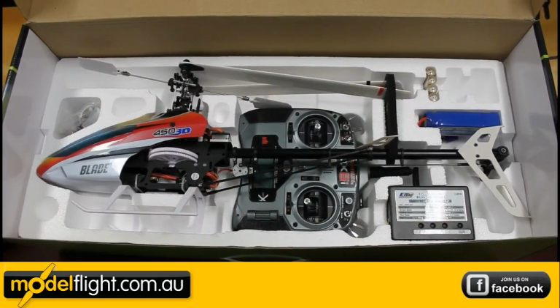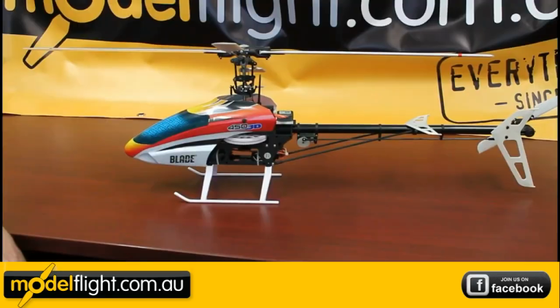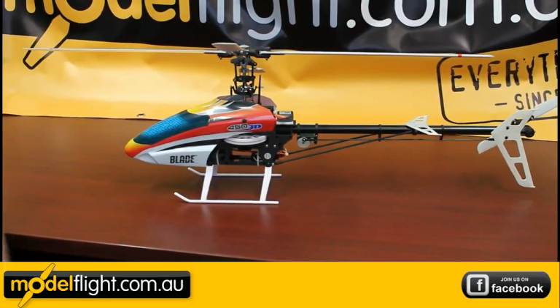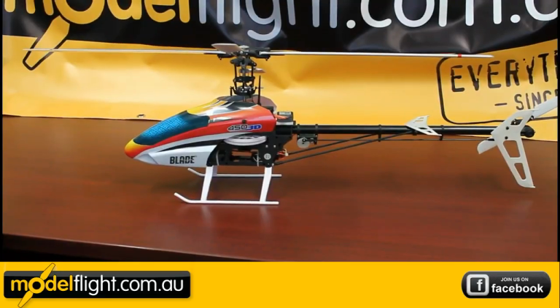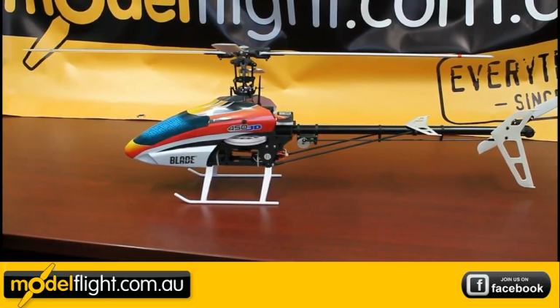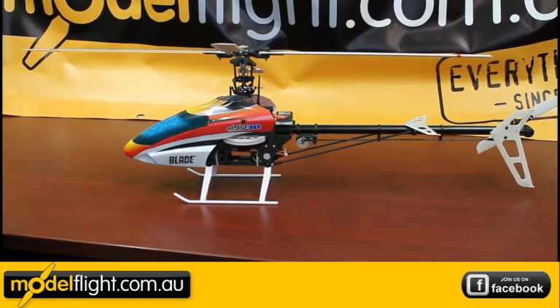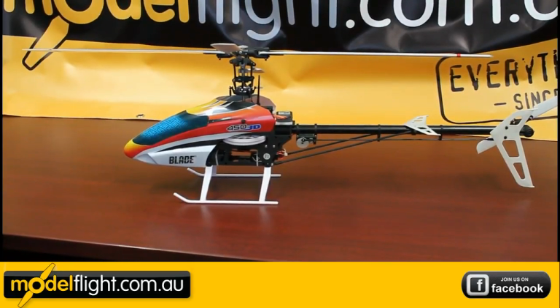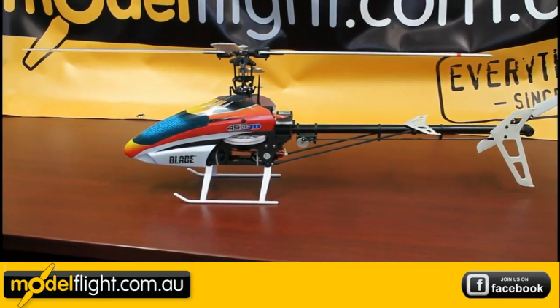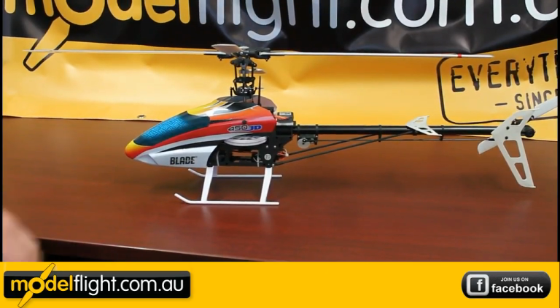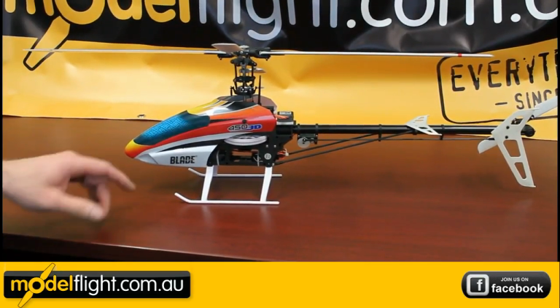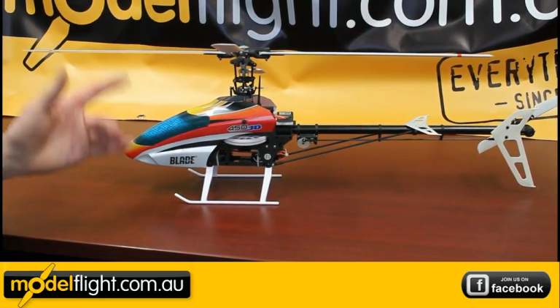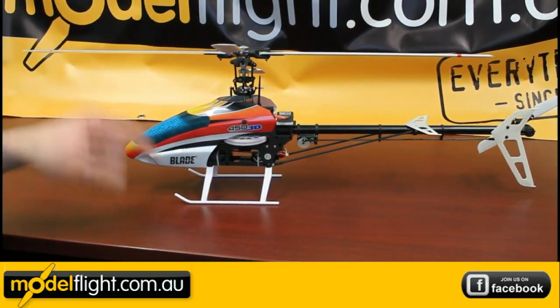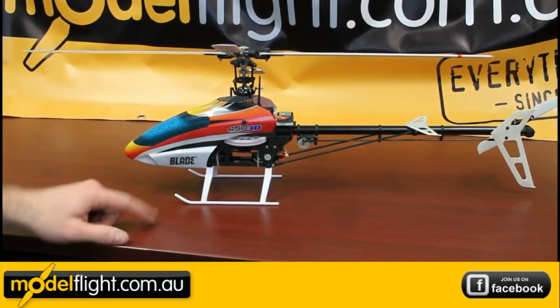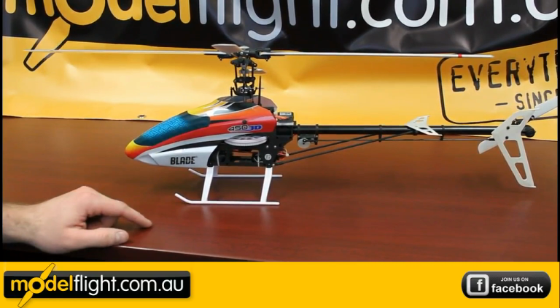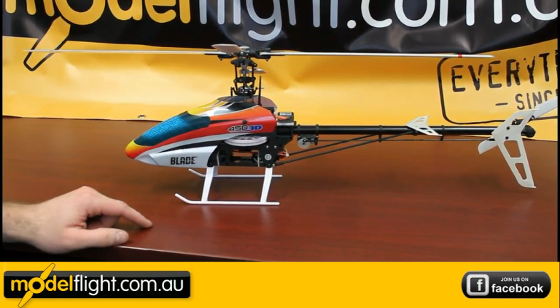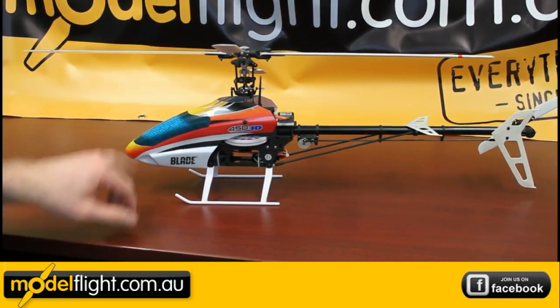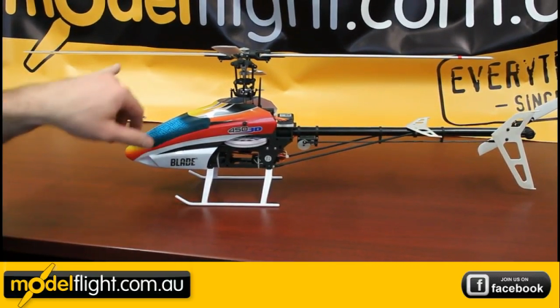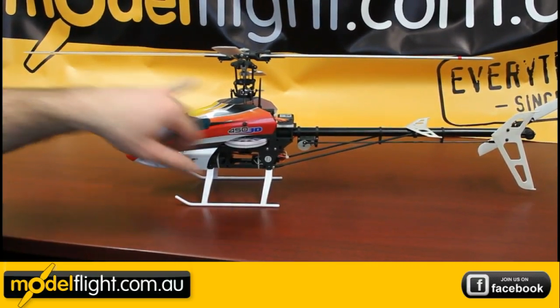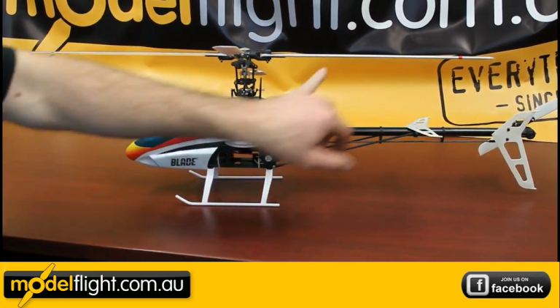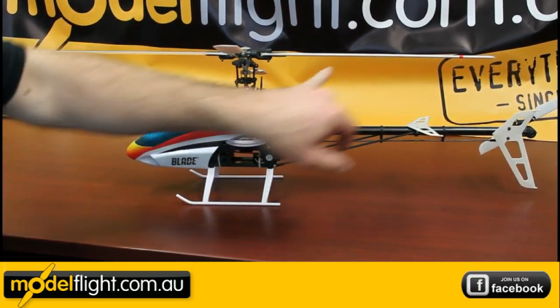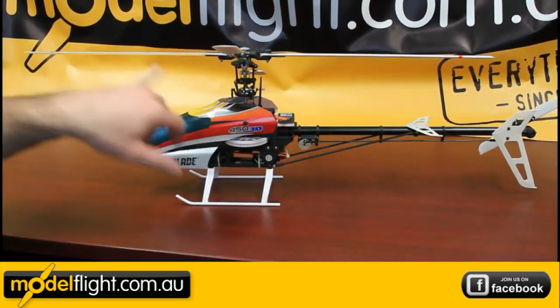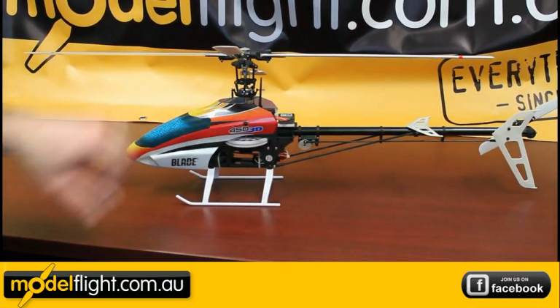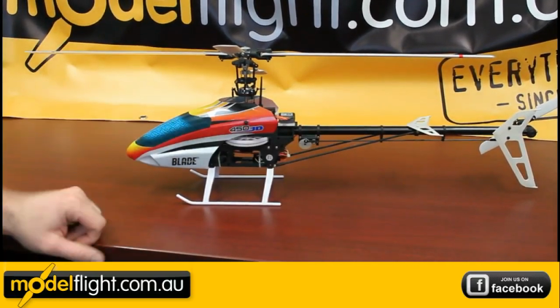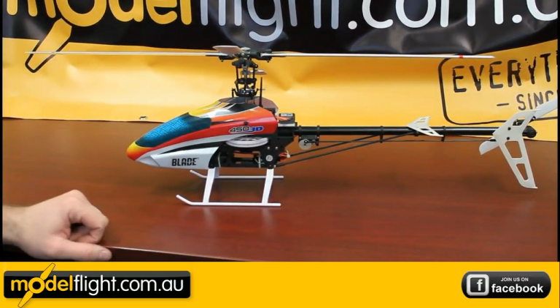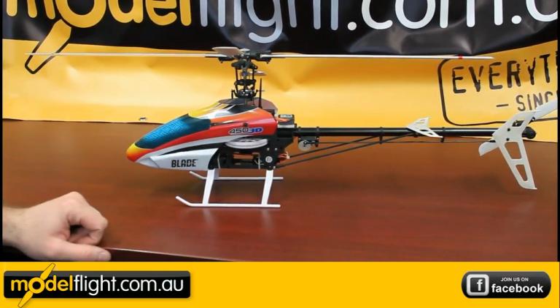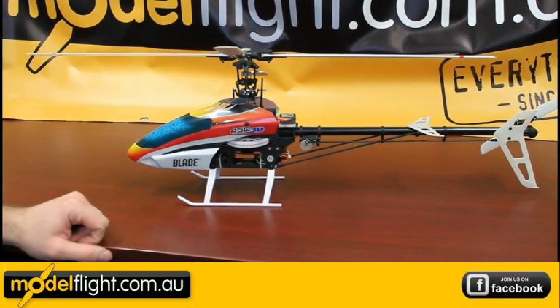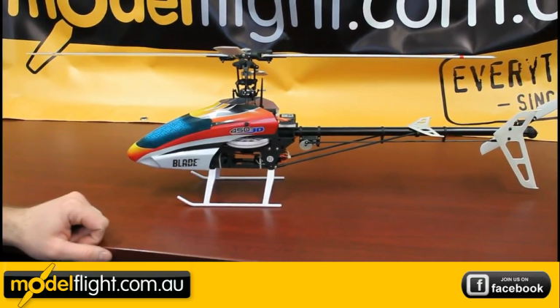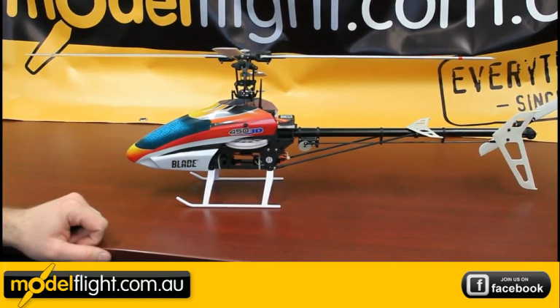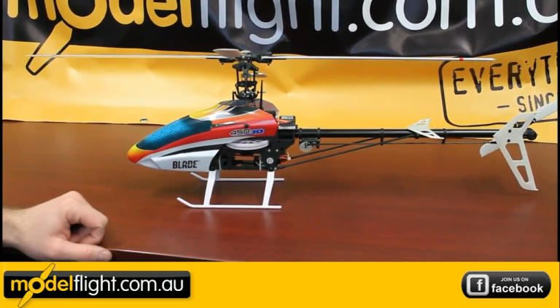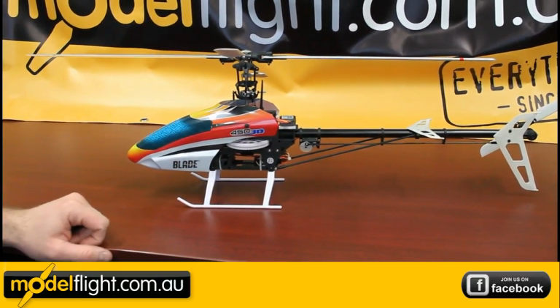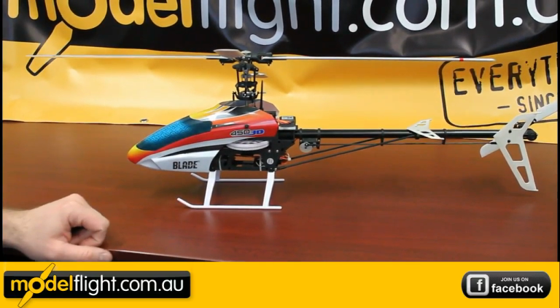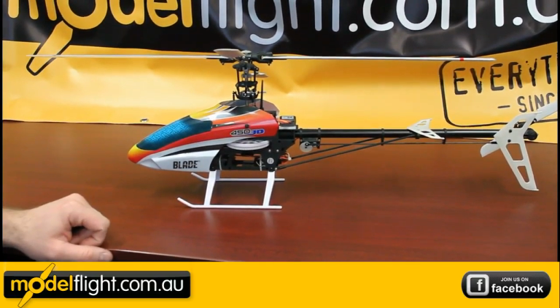Here we are out of the box, all unfolded. Timber rotor blades are installed to the ready to fly model.